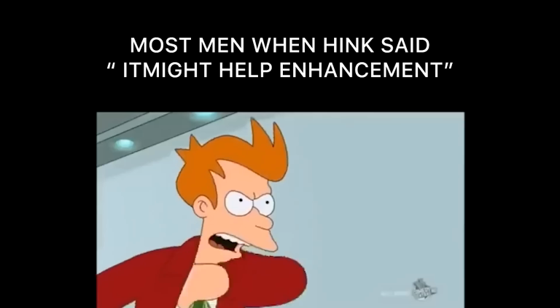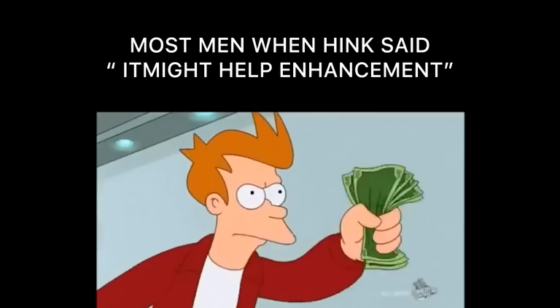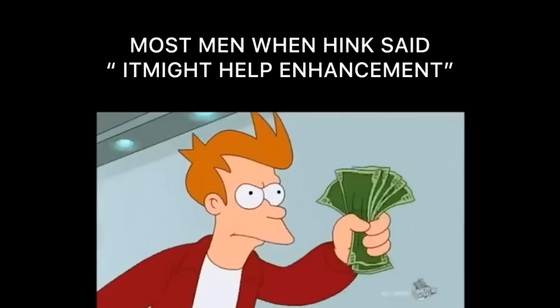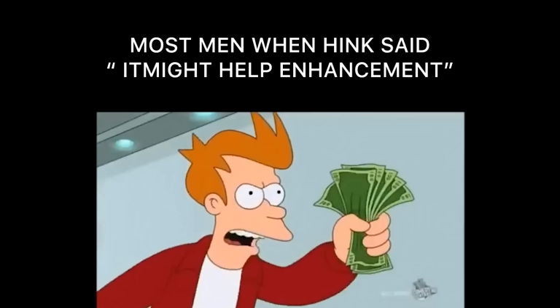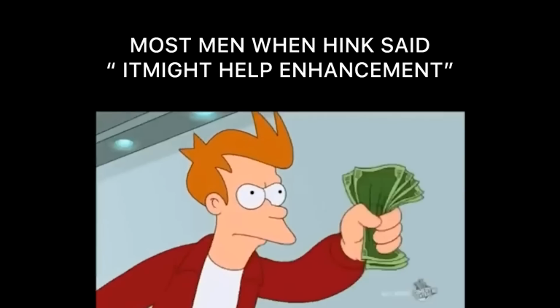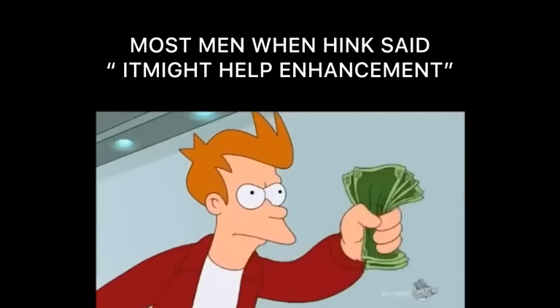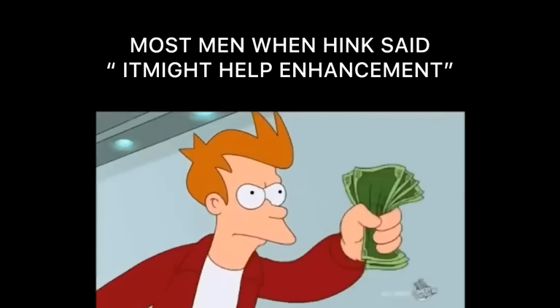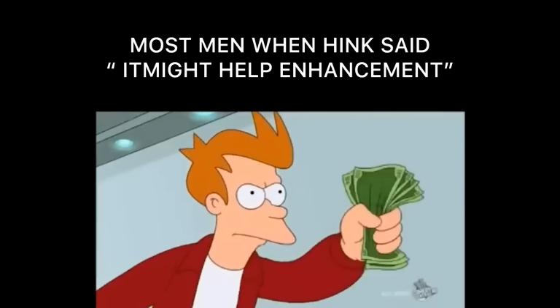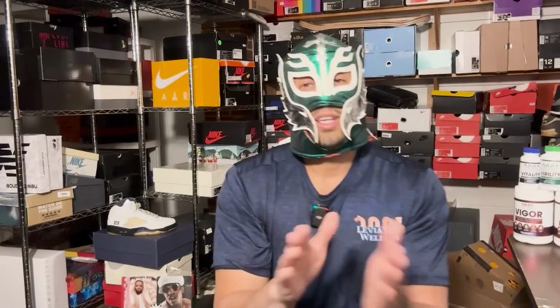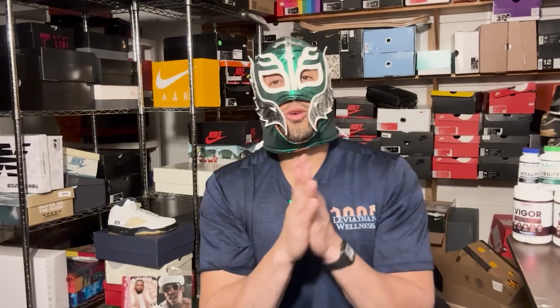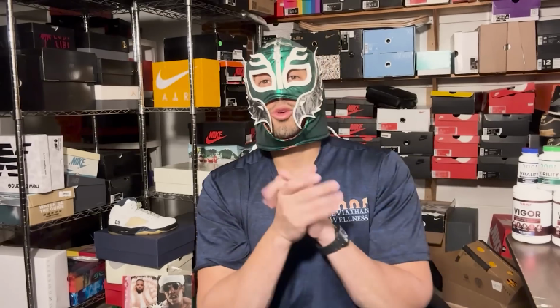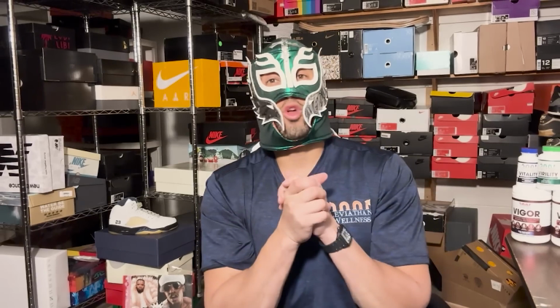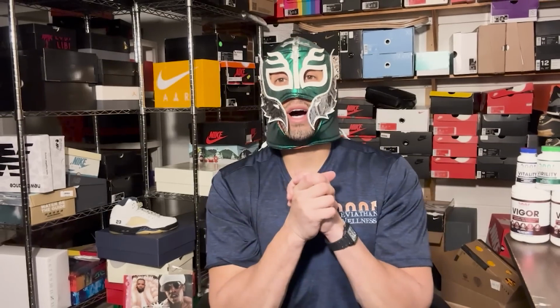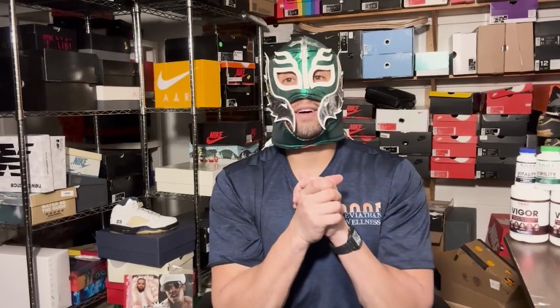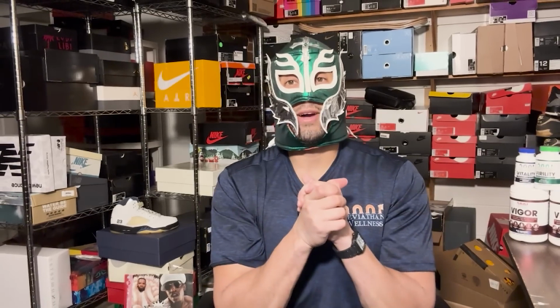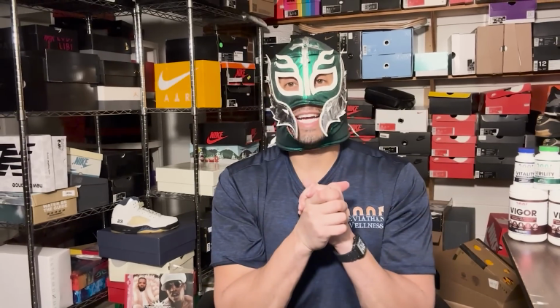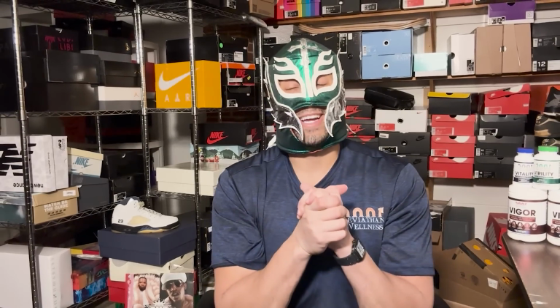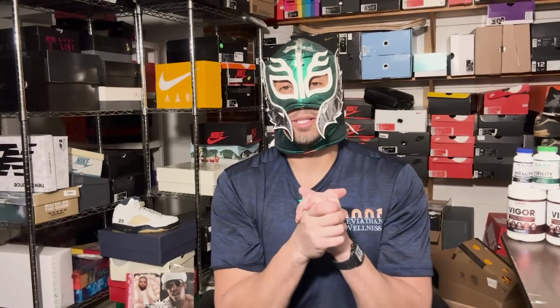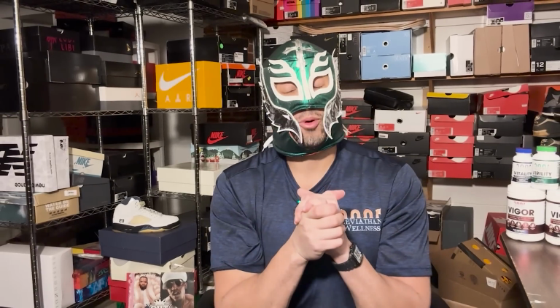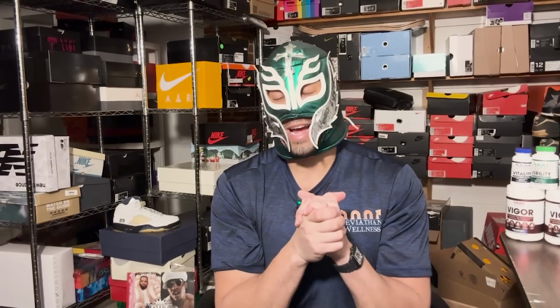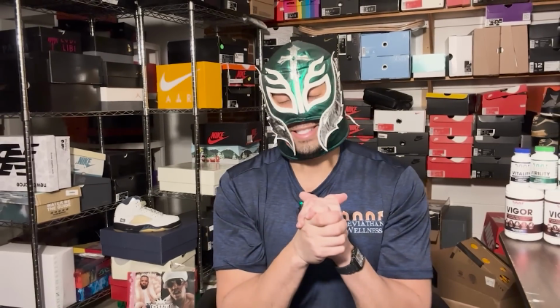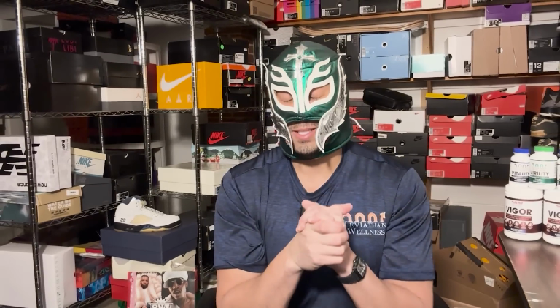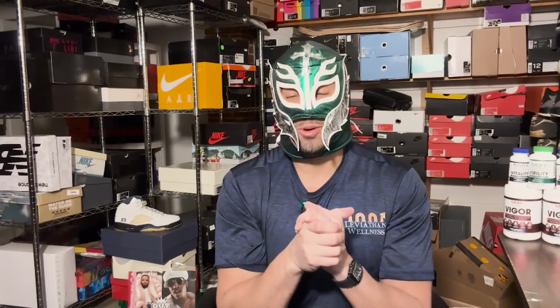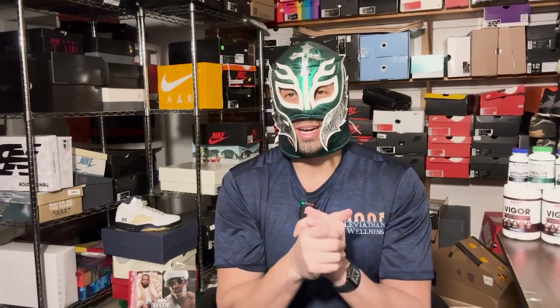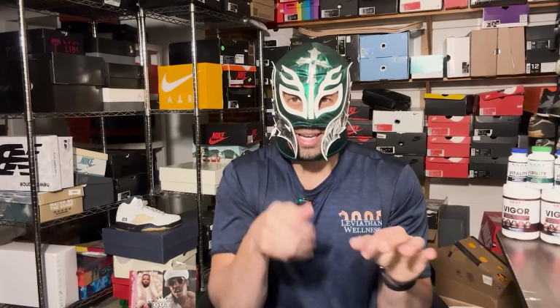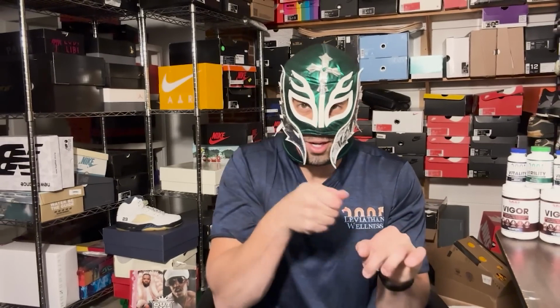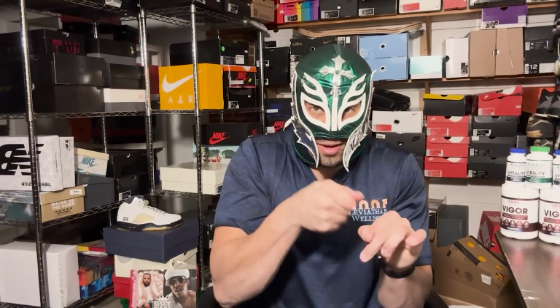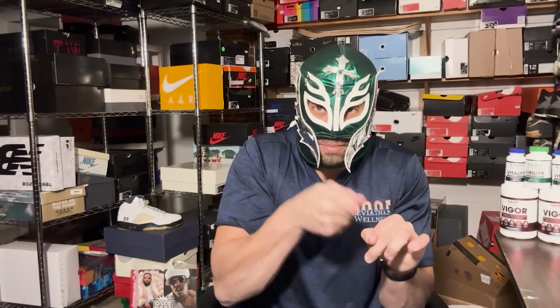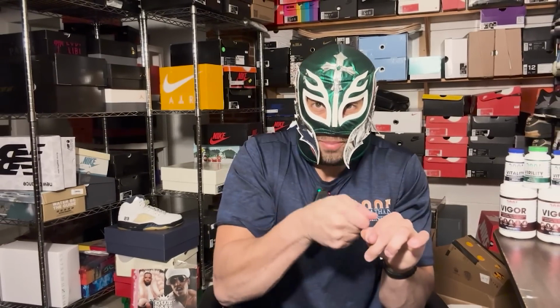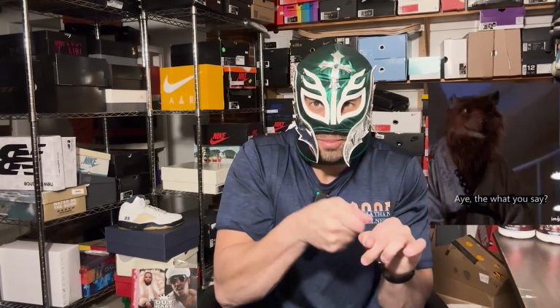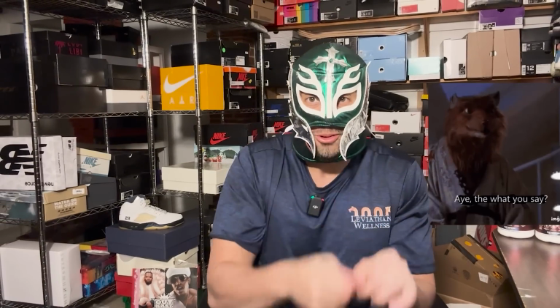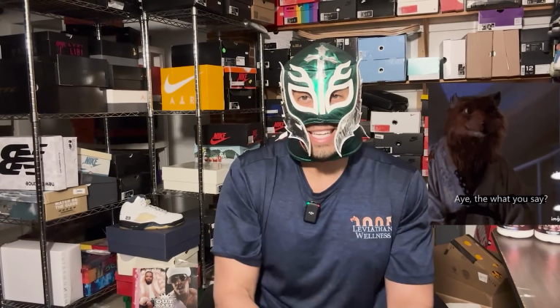Shut up and take my money! You know I love my rat studies. These poor rats — and these poor doctors over there pumping up little rats.